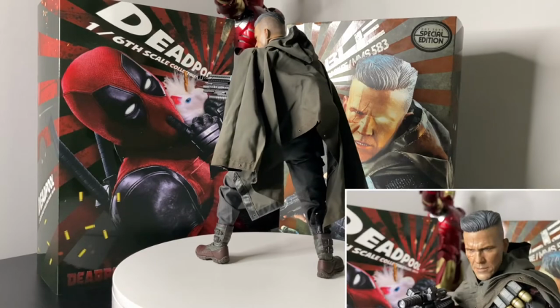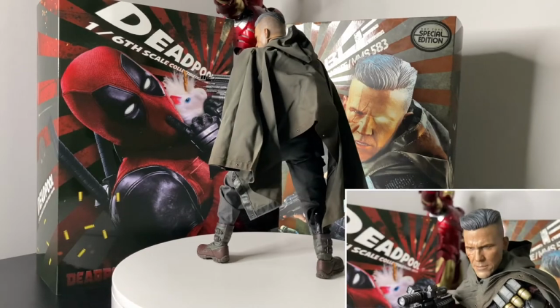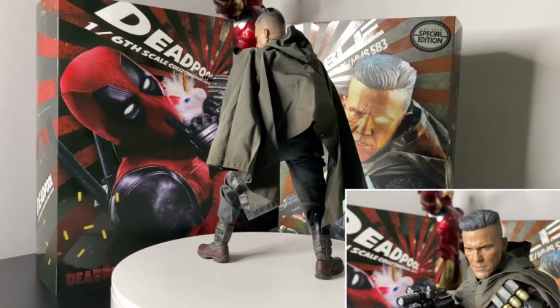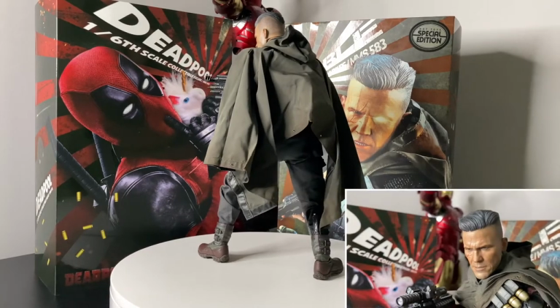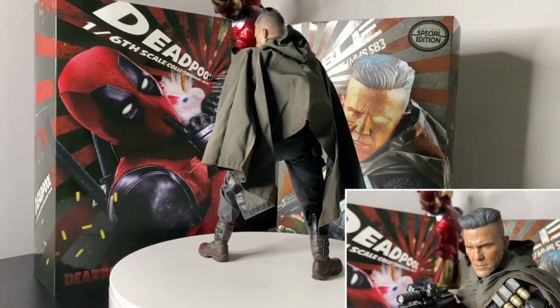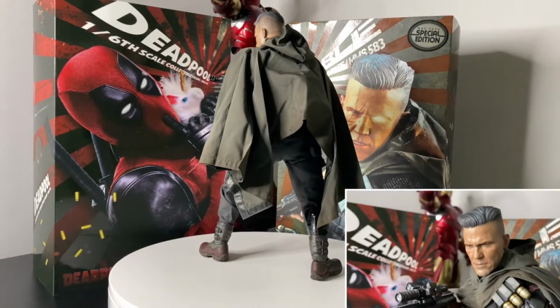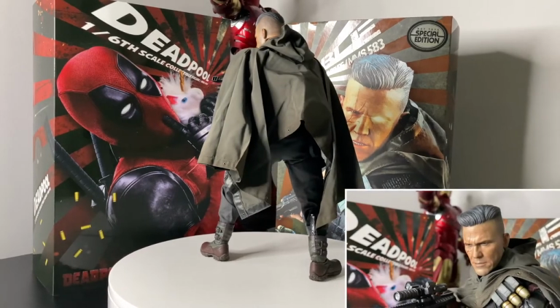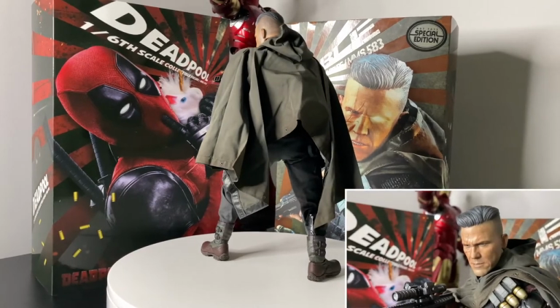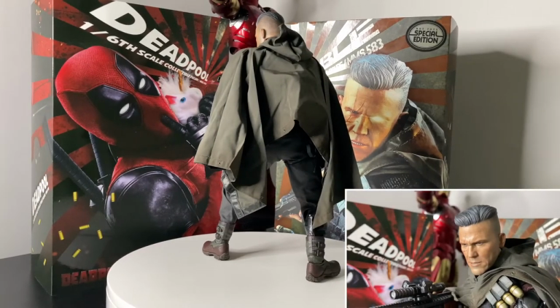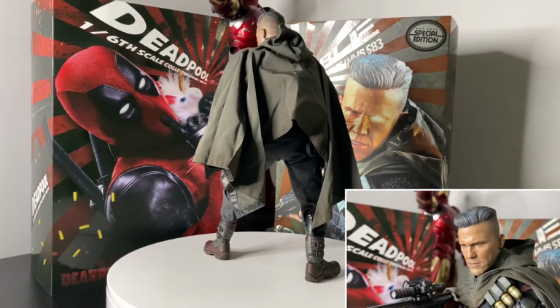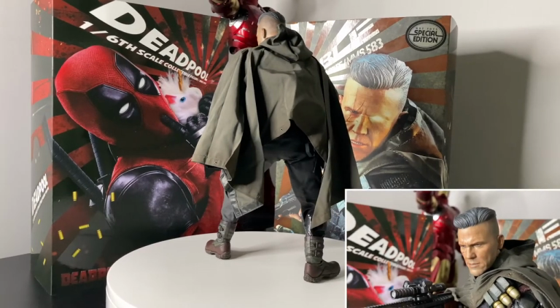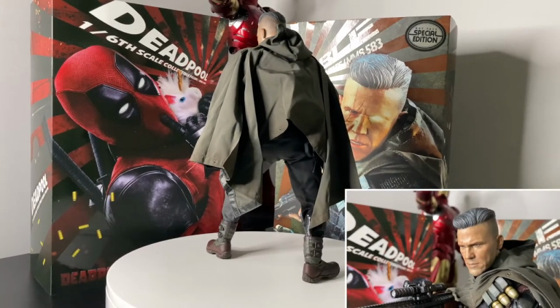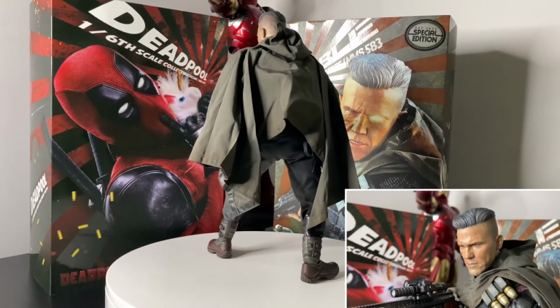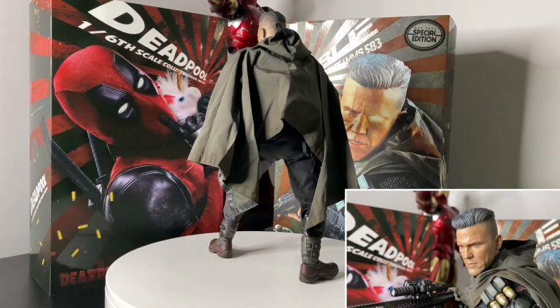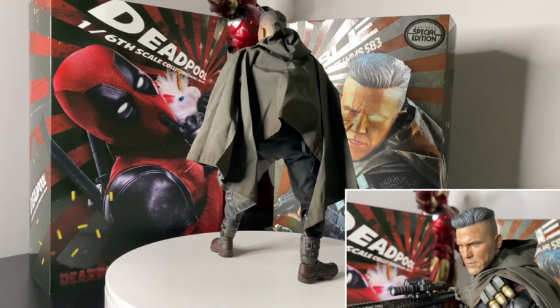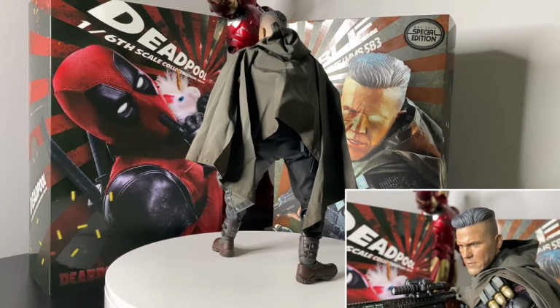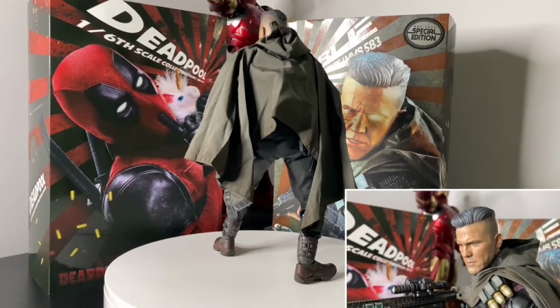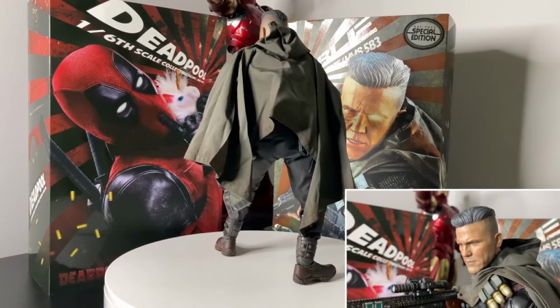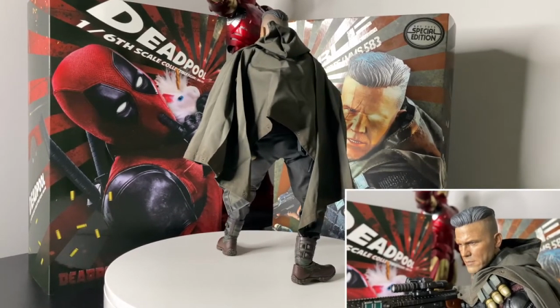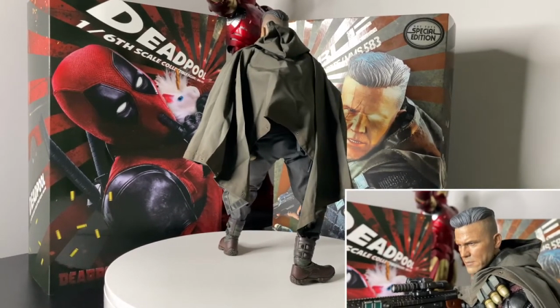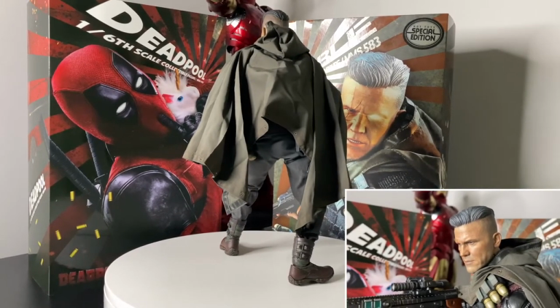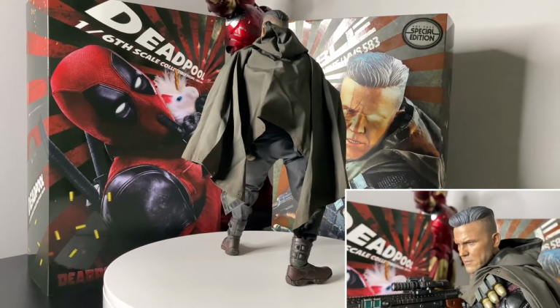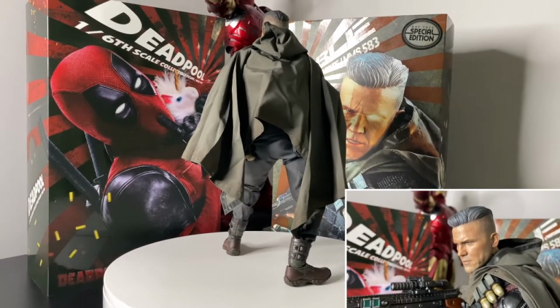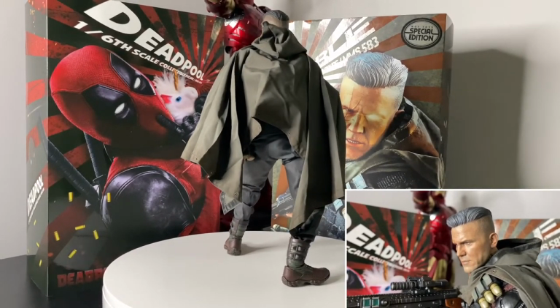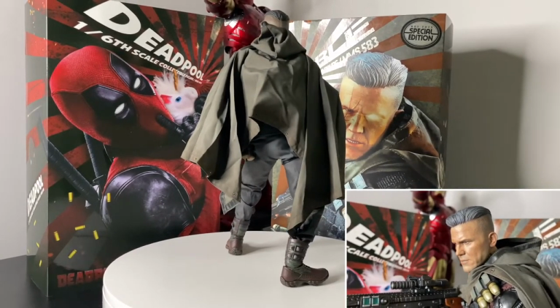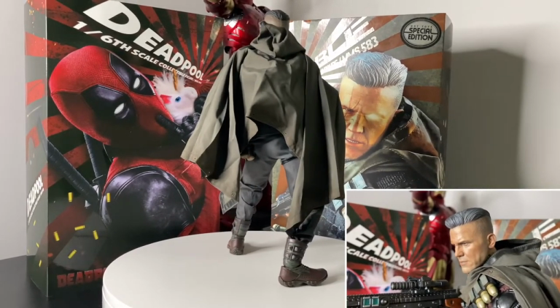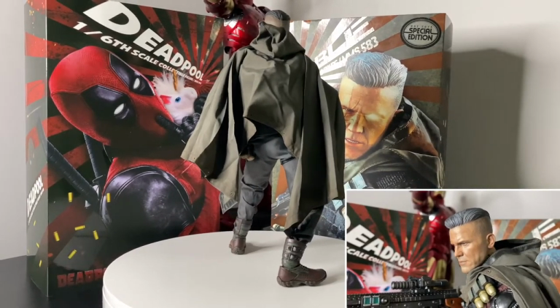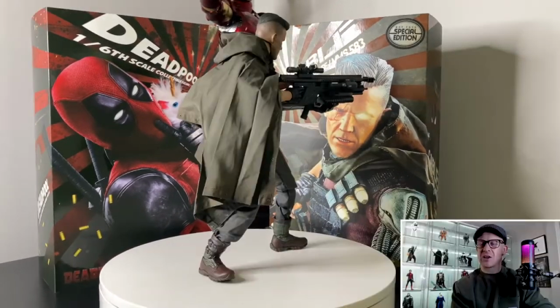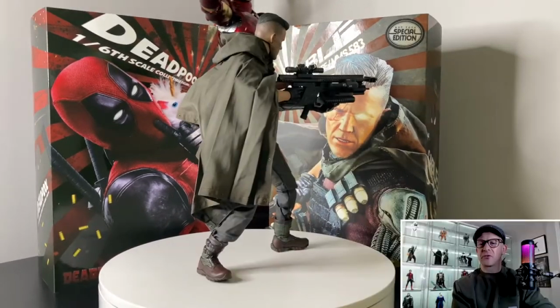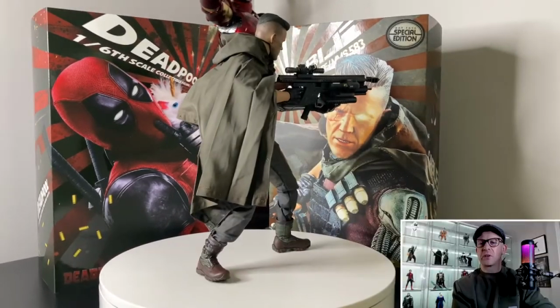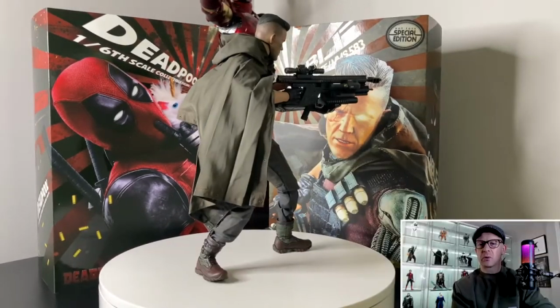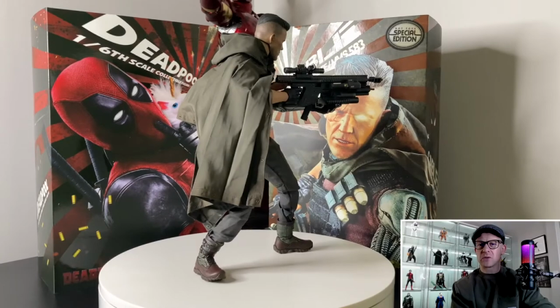You've got the head sculpt which, in fairness, is on point — it looks like Josh Brolin — but it is softer than the prototype.